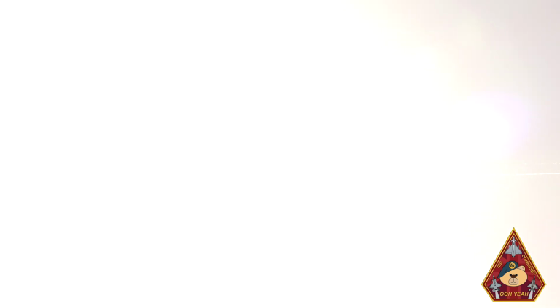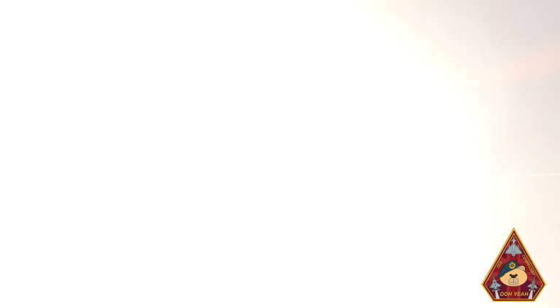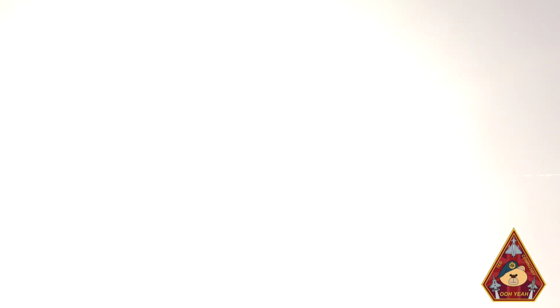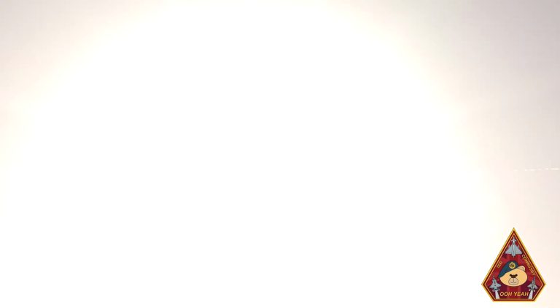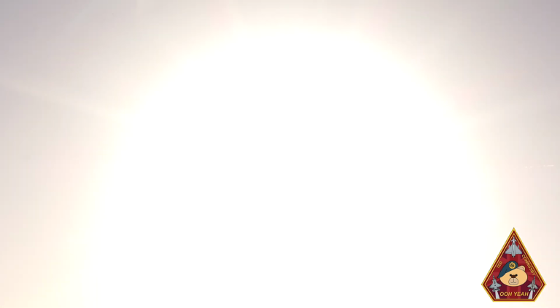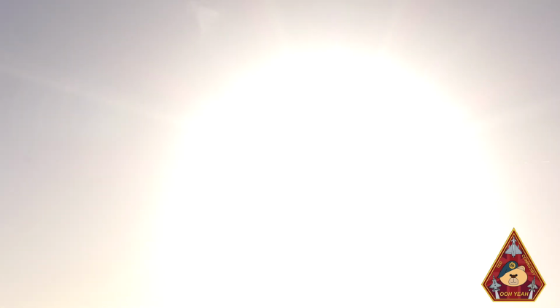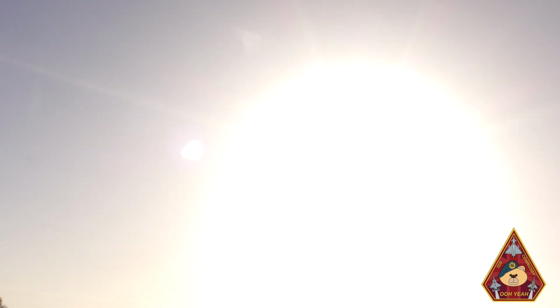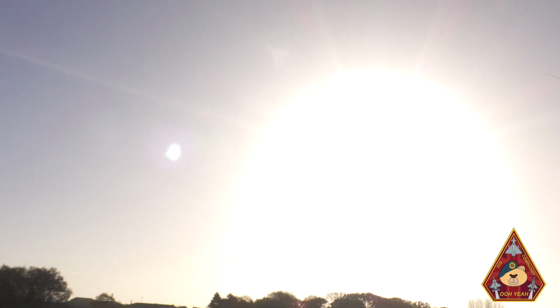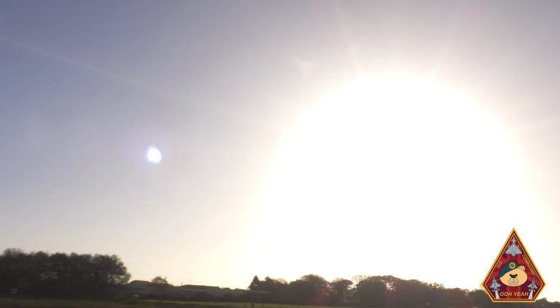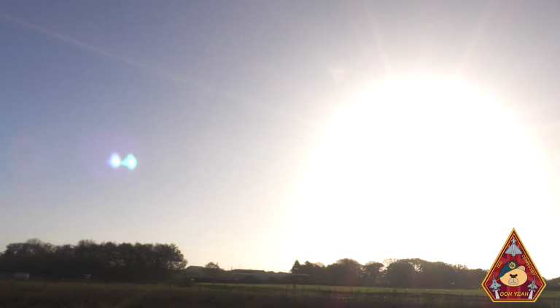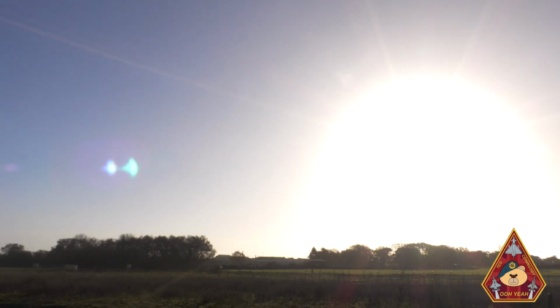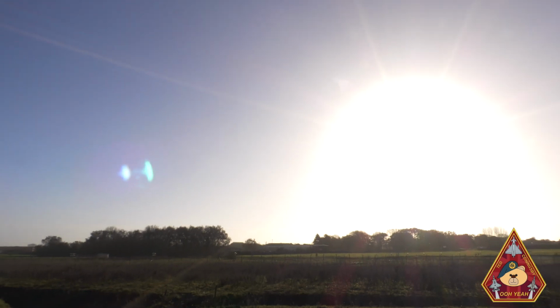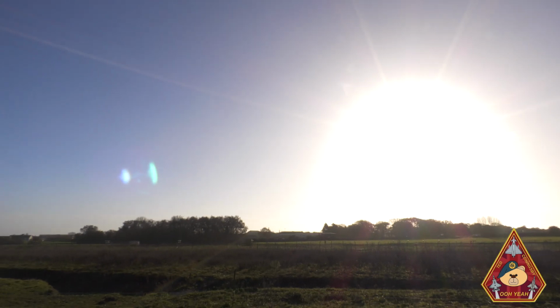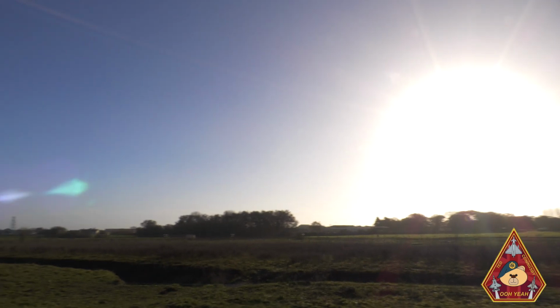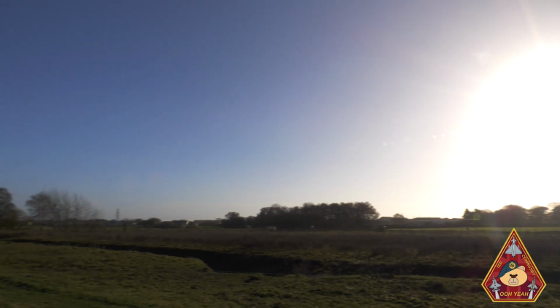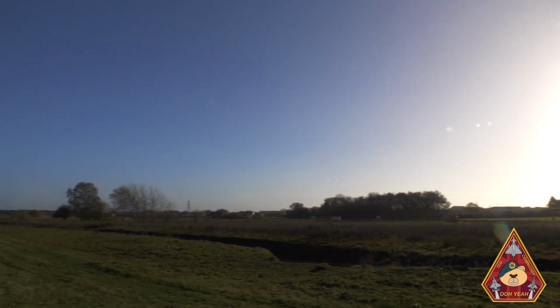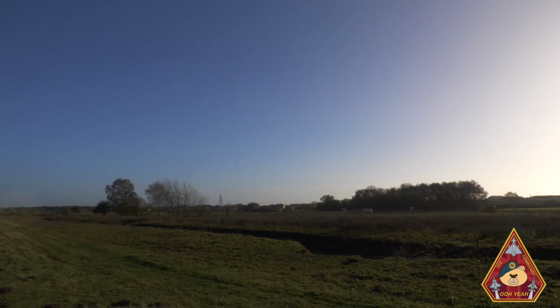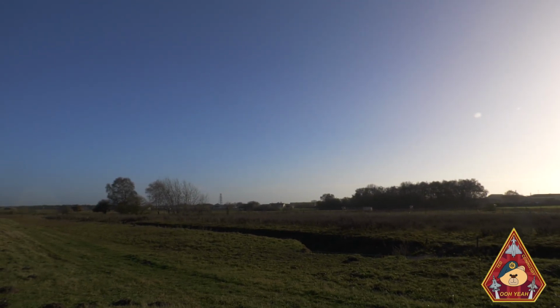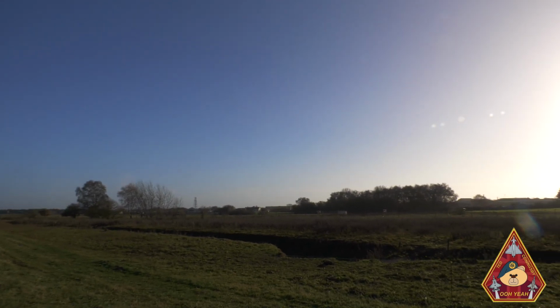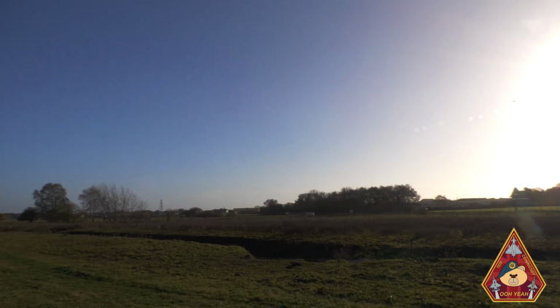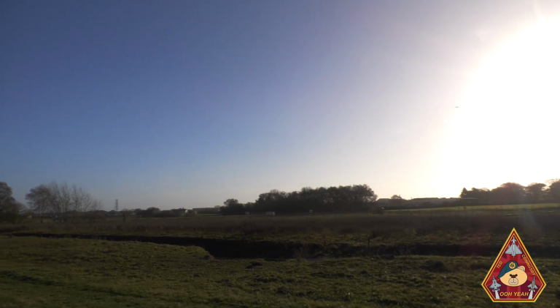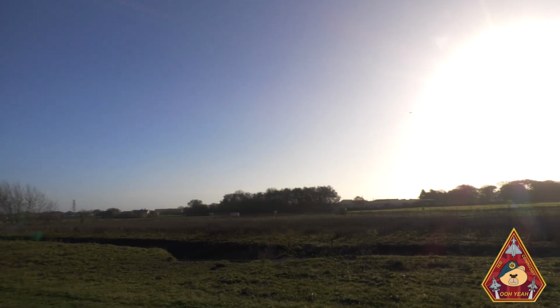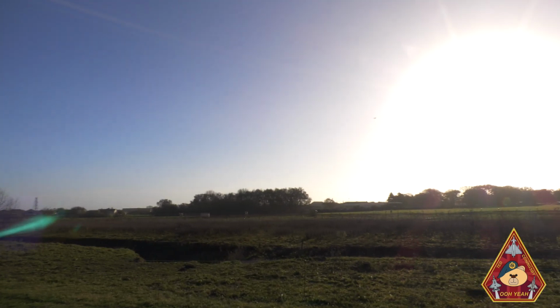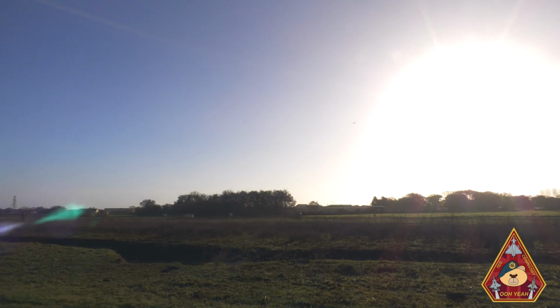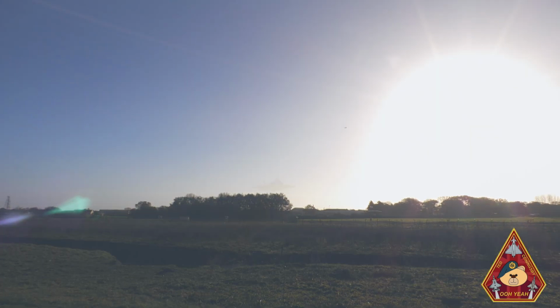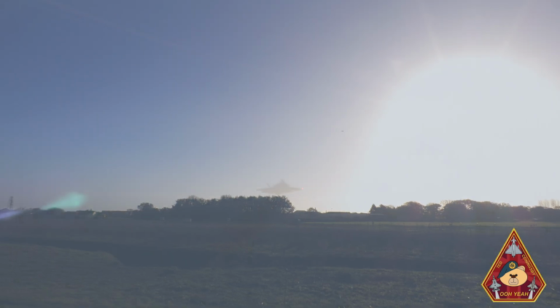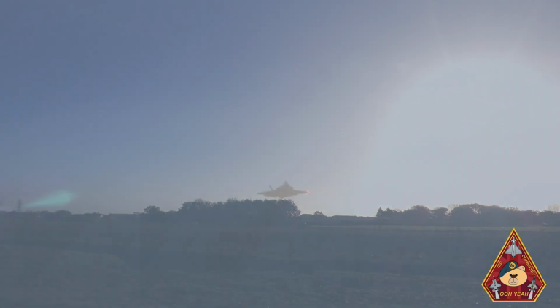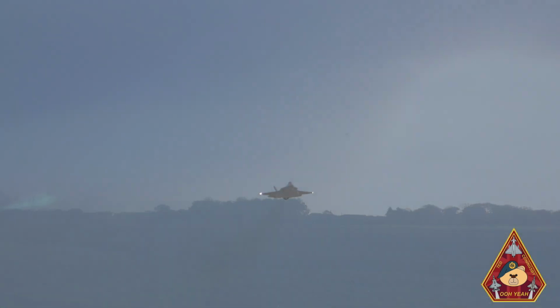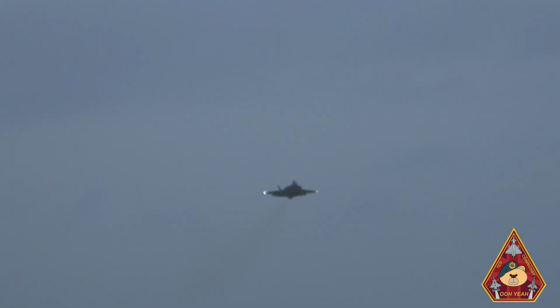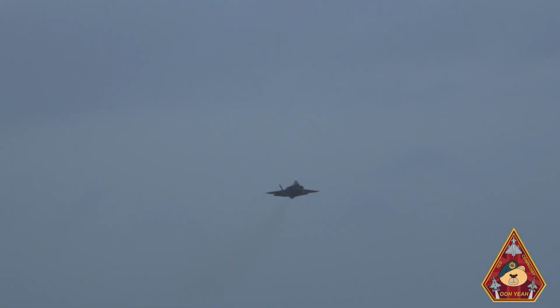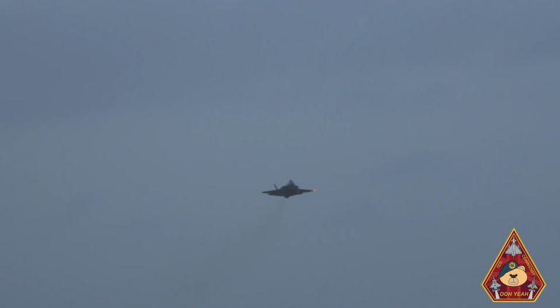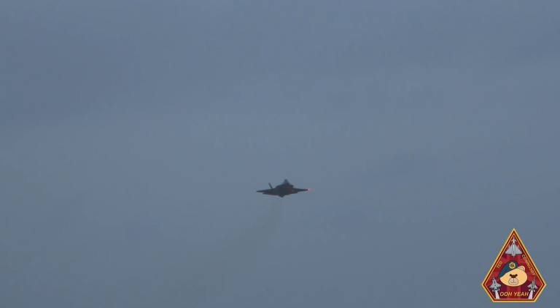The F-35 is a stealth aircraft, but sometimes the F-35 can't be spooked by another.